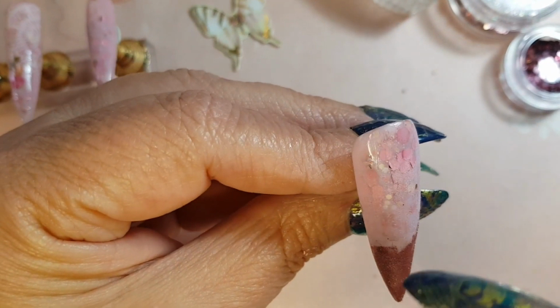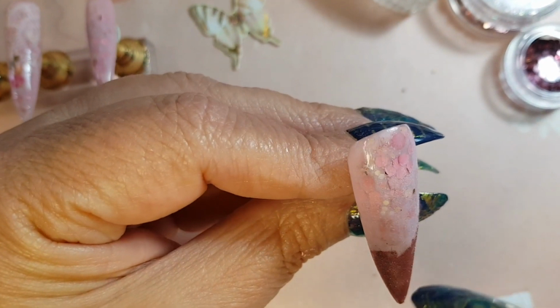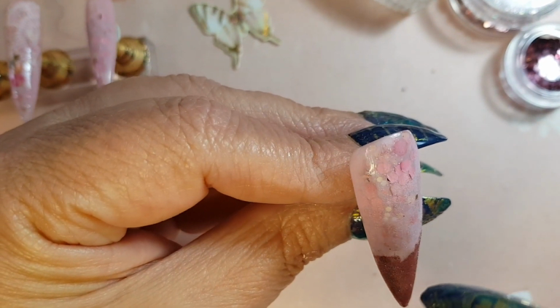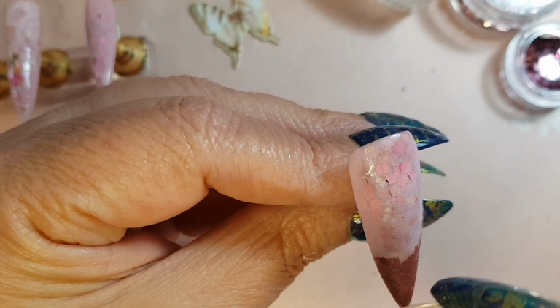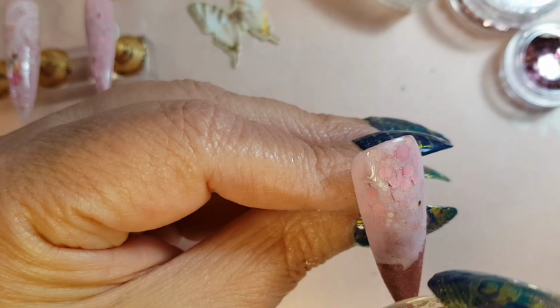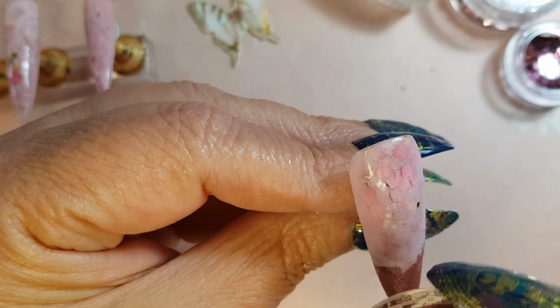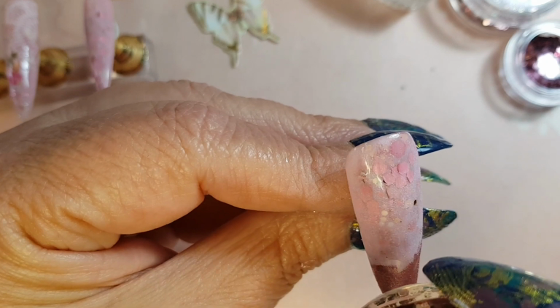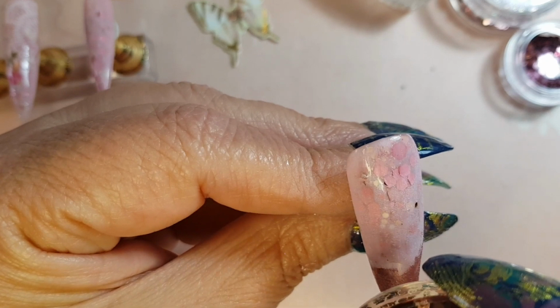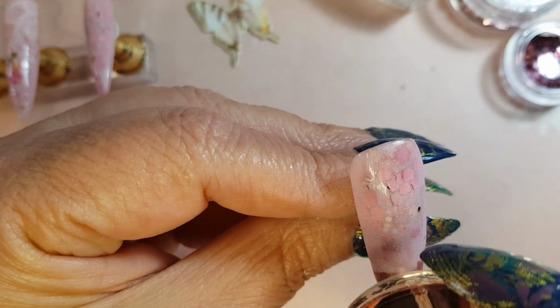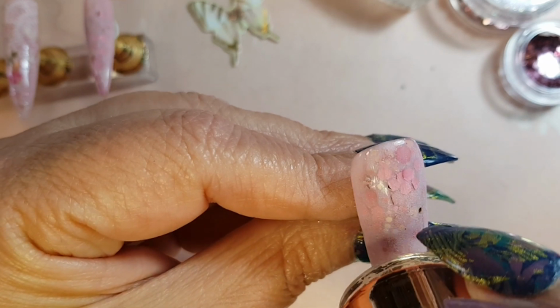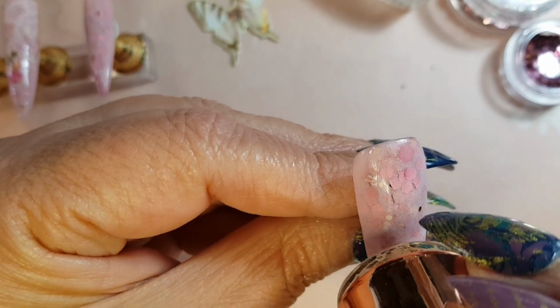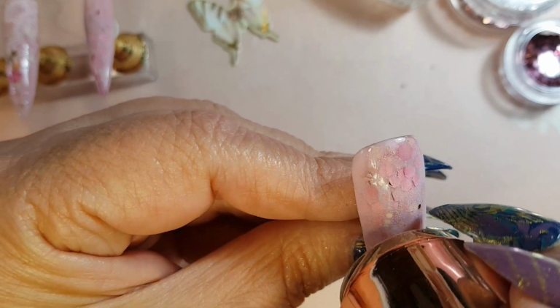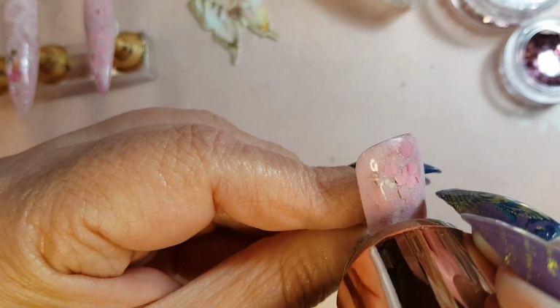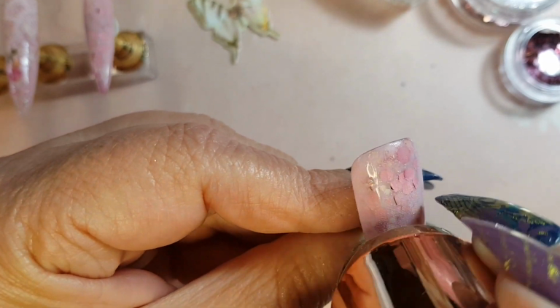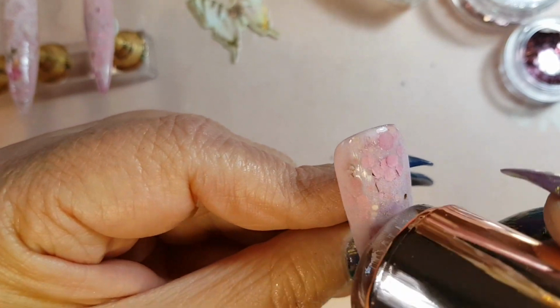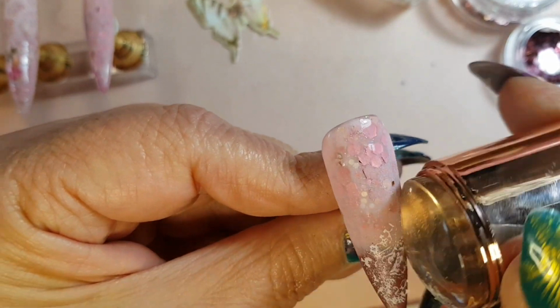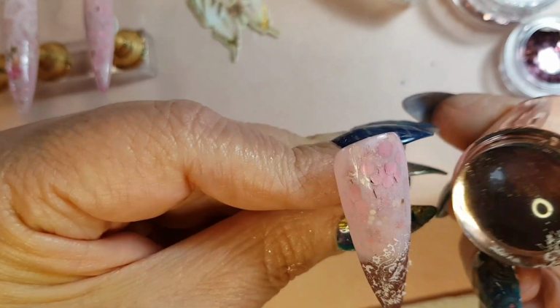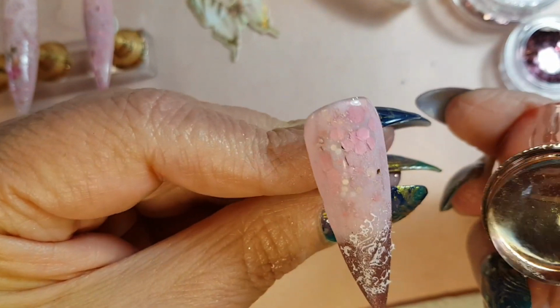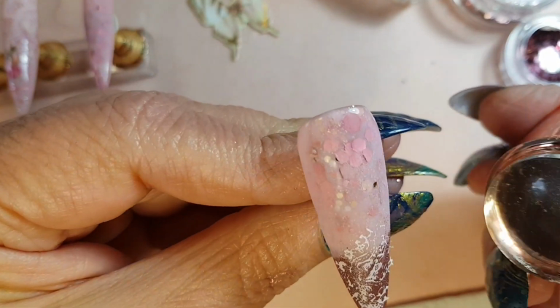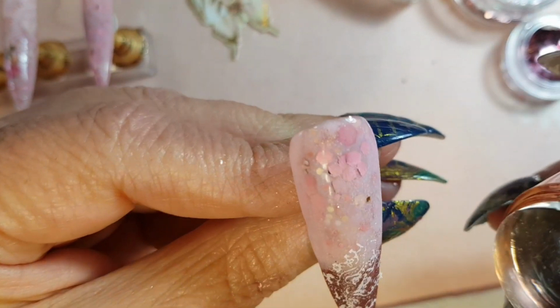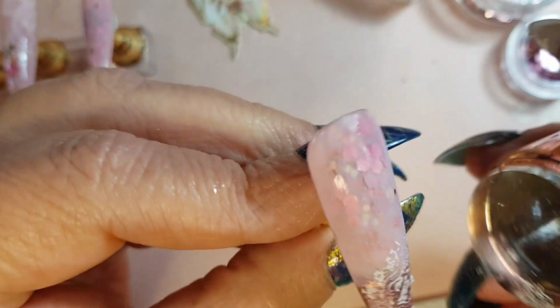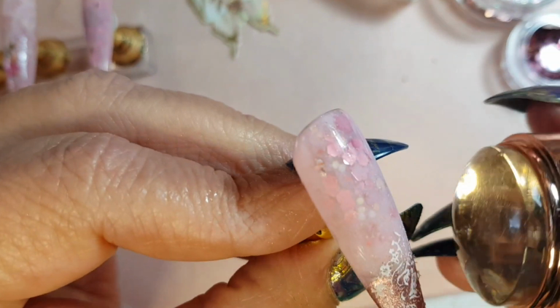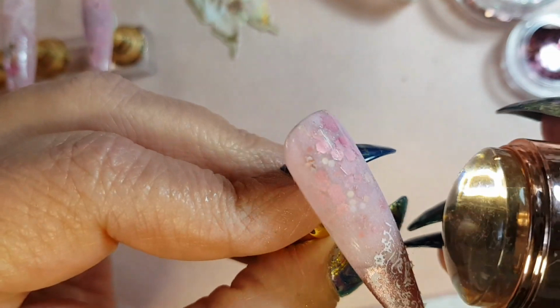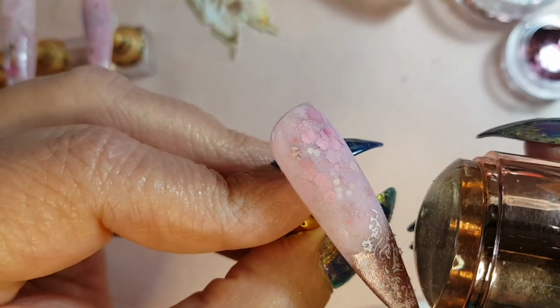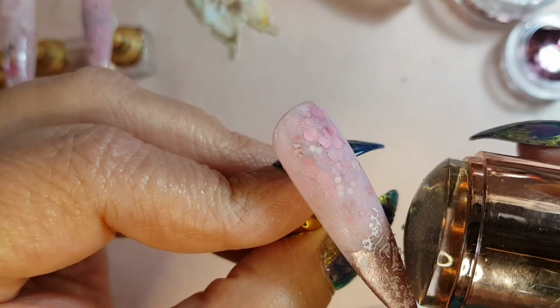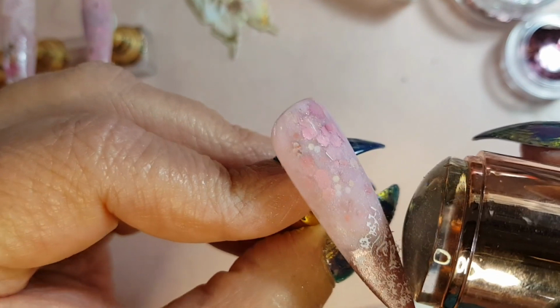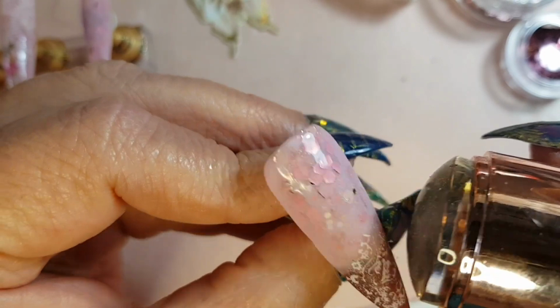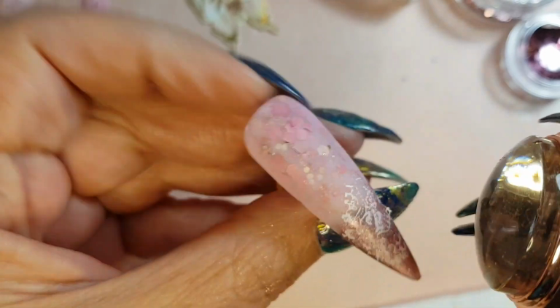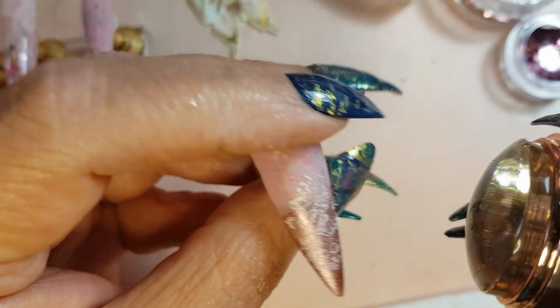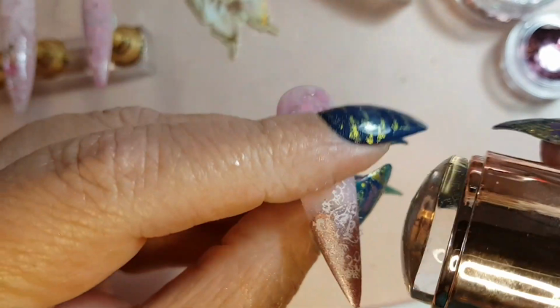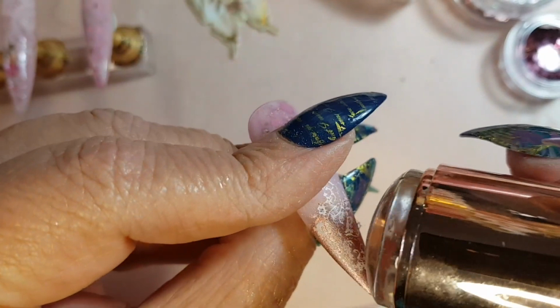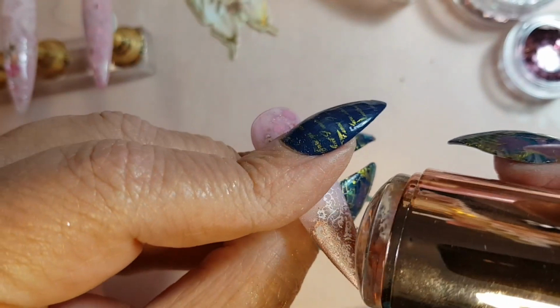Then I just decided to add some stamping images in the form of a lace pattern.